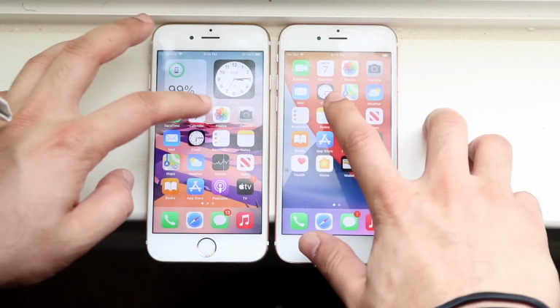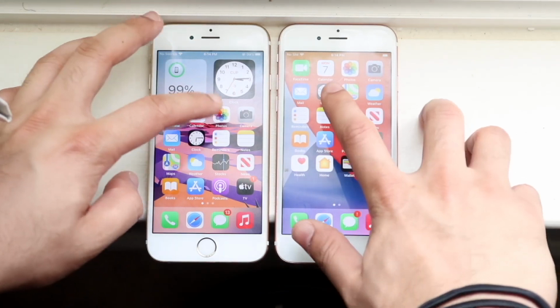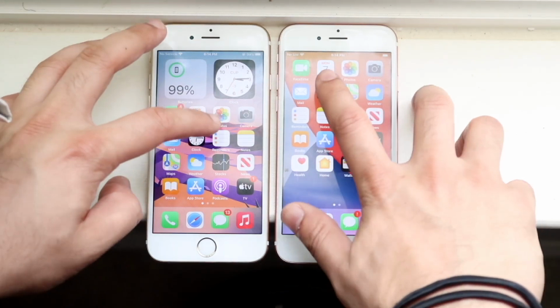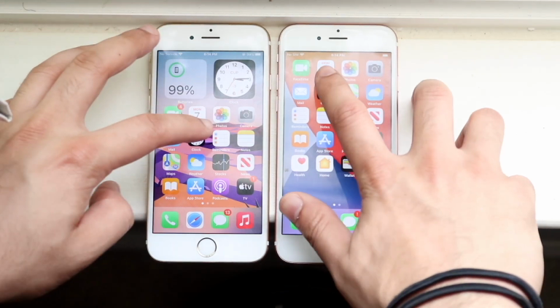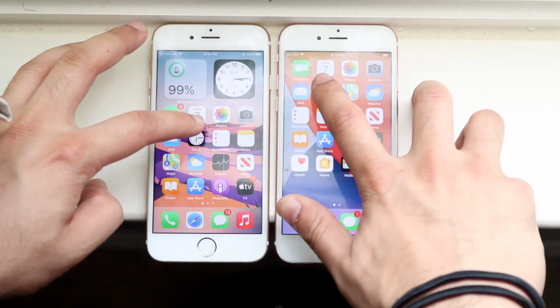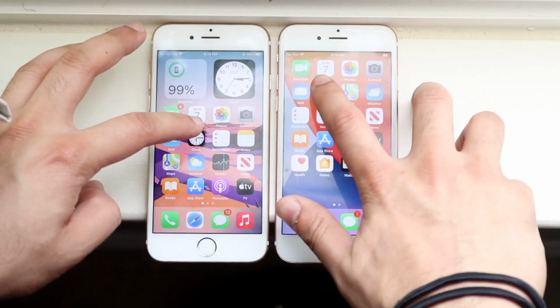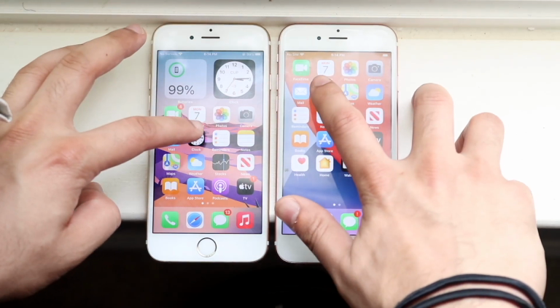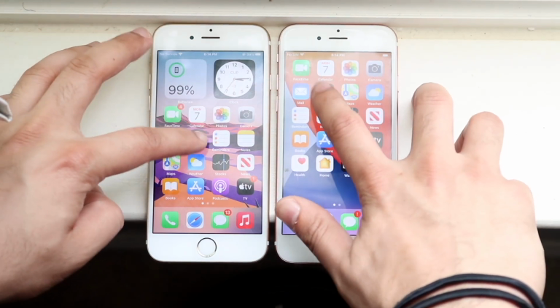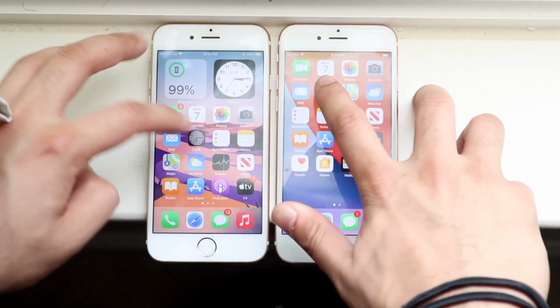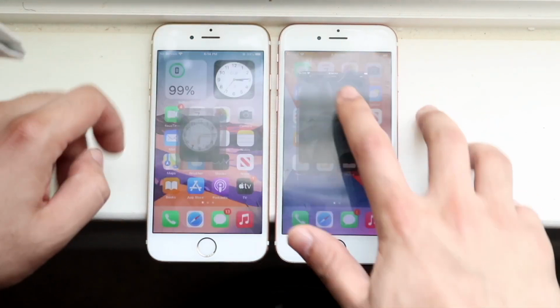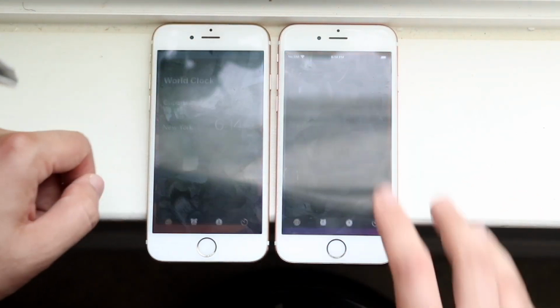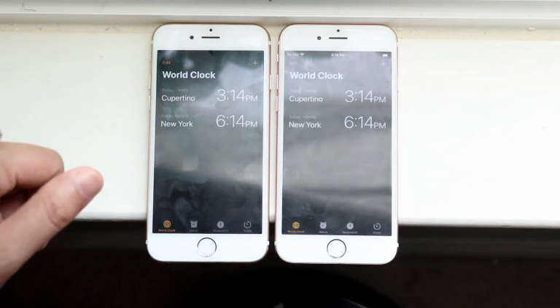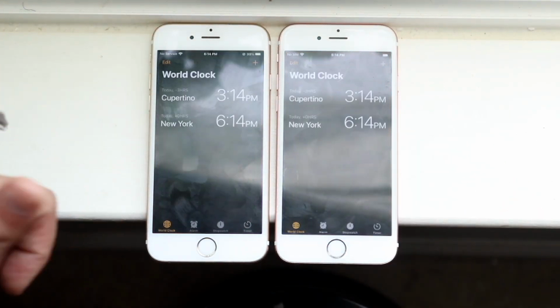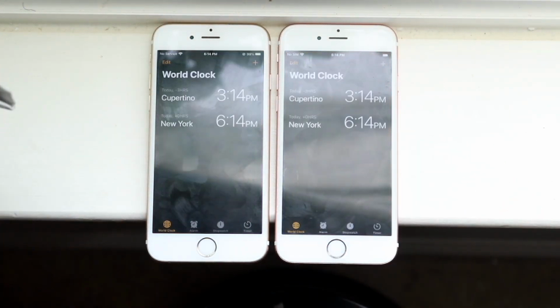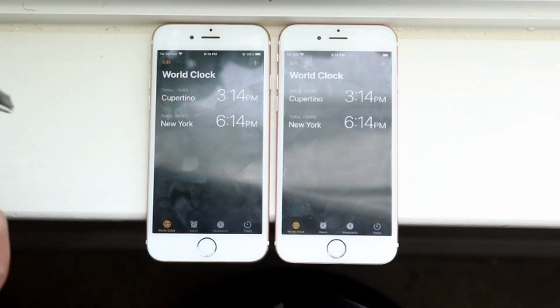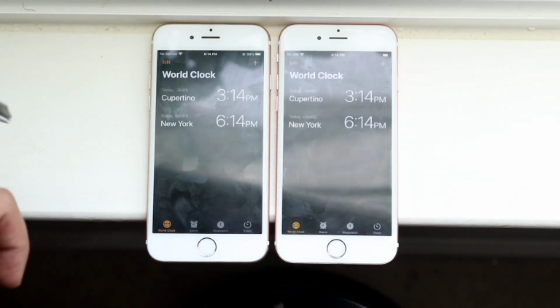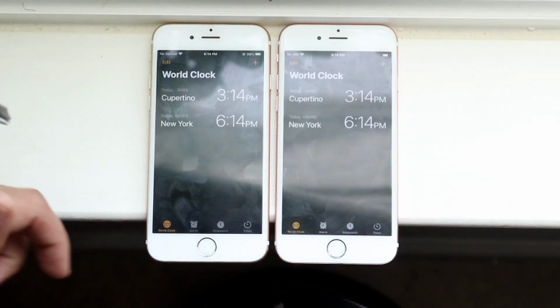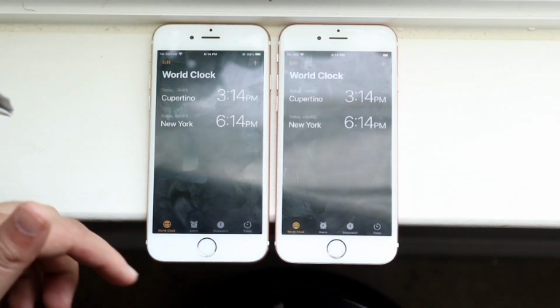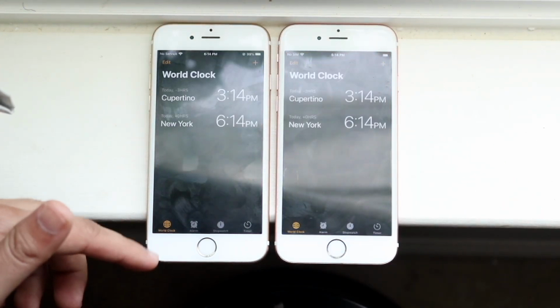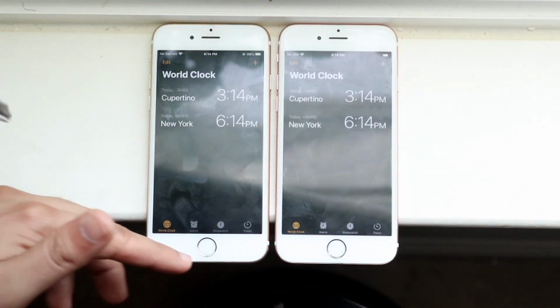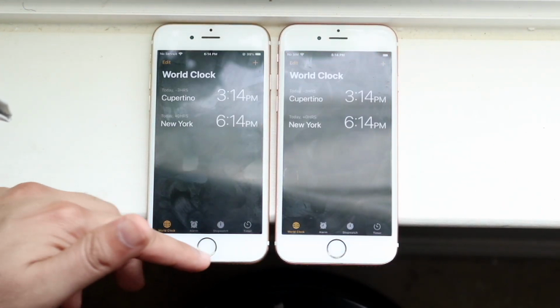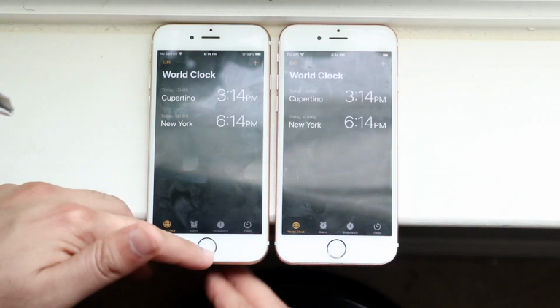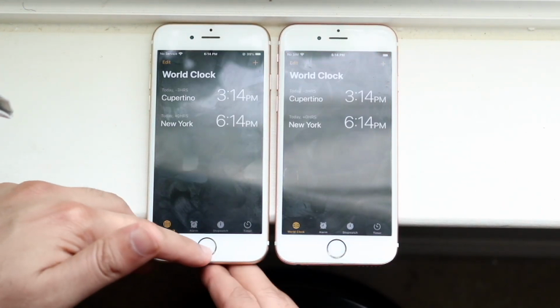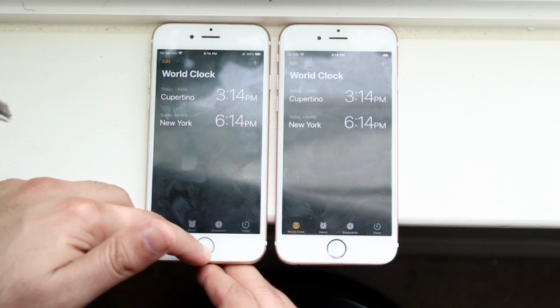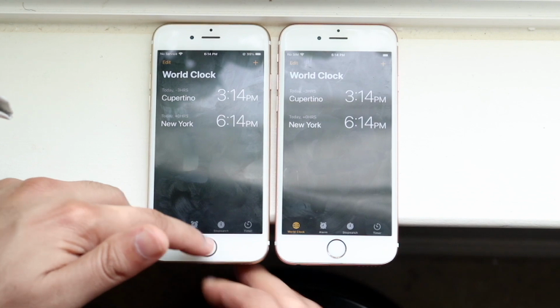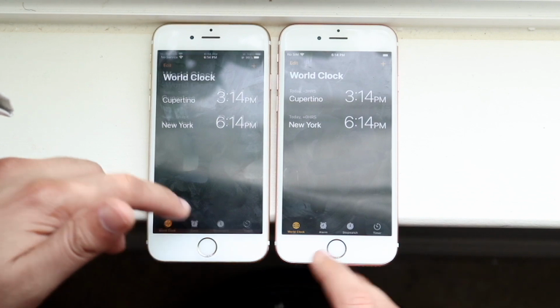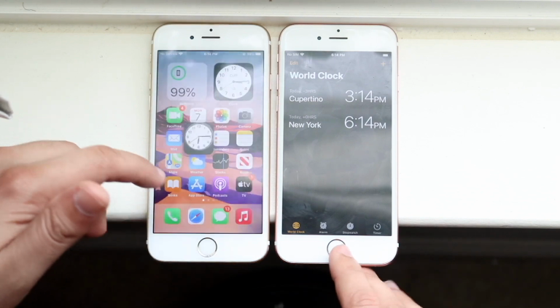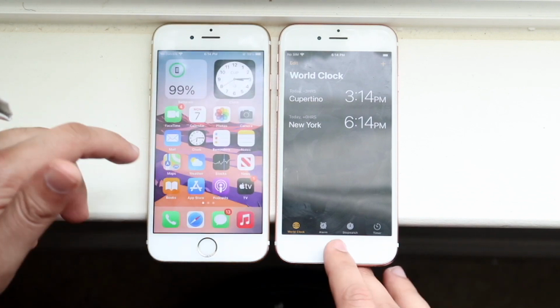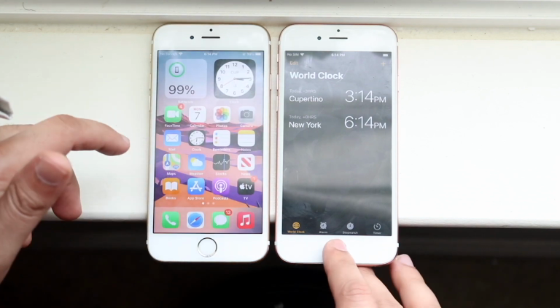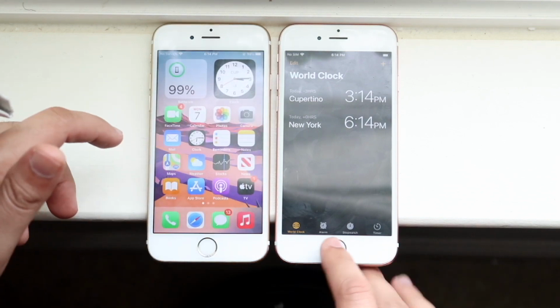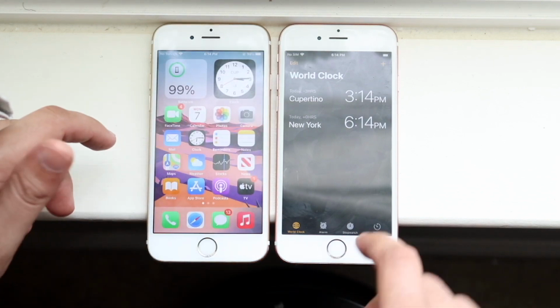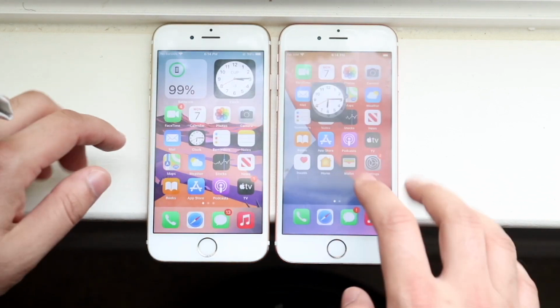Let's do Clock — 3, 2, 1. And both are about the same. There's not really that big of a difference there.